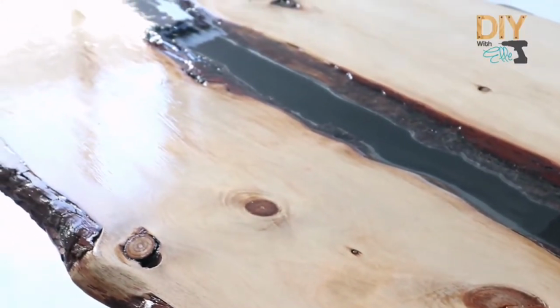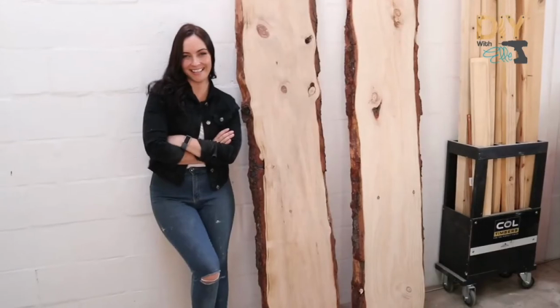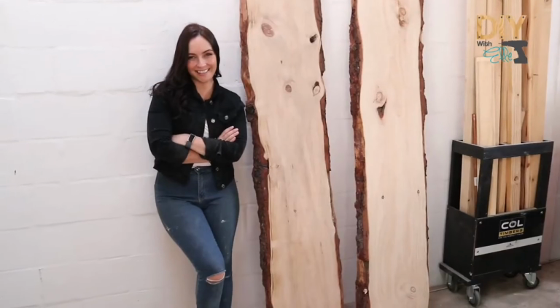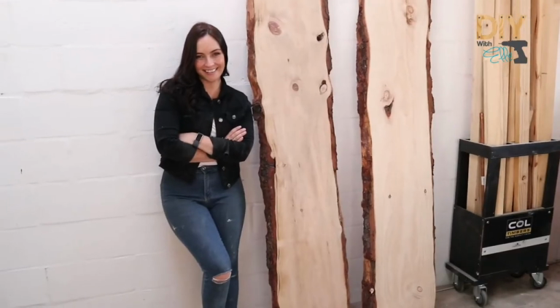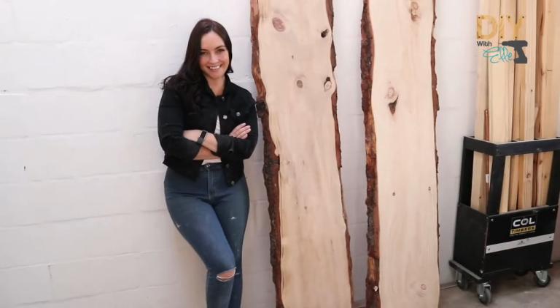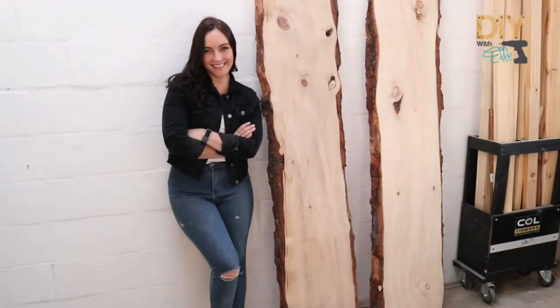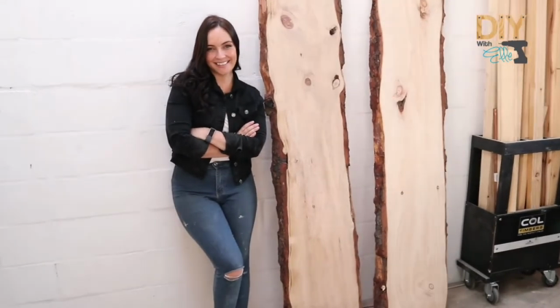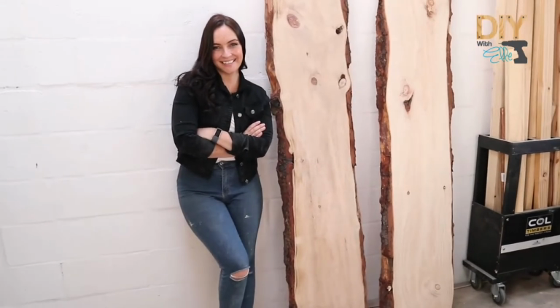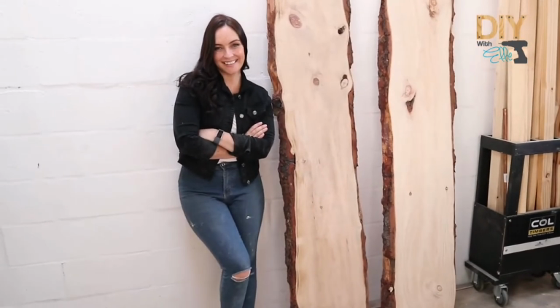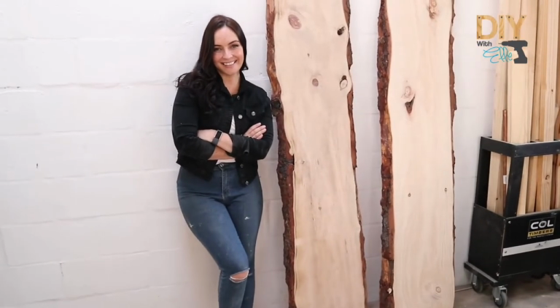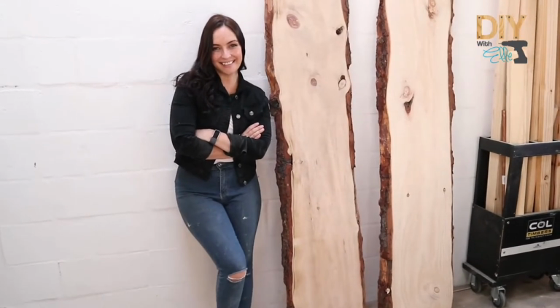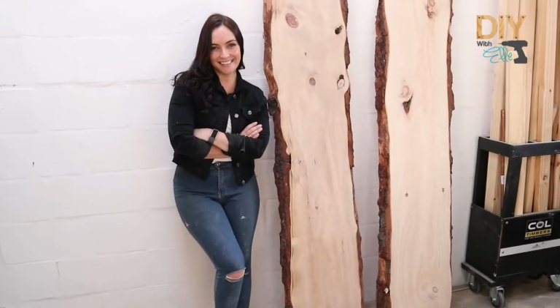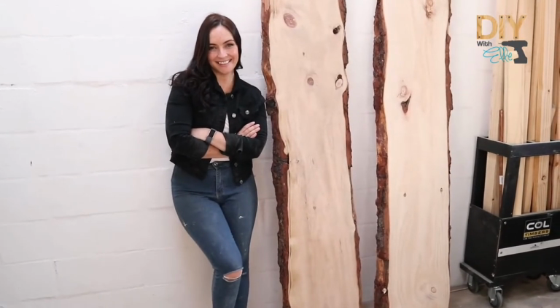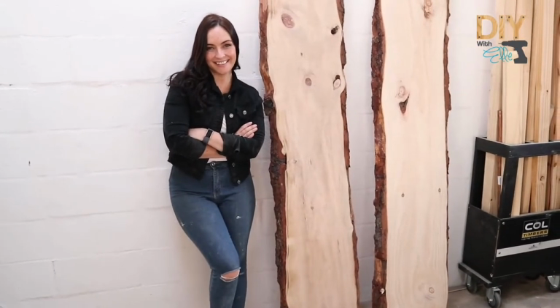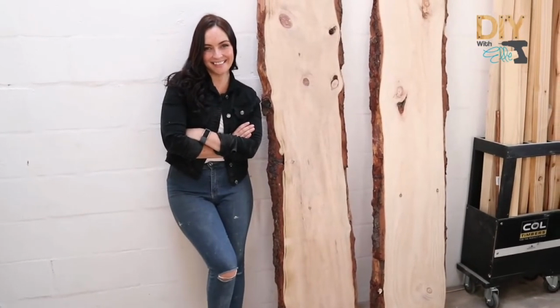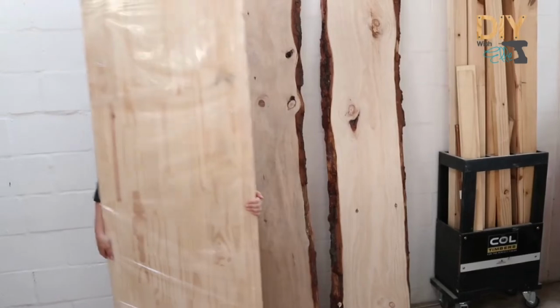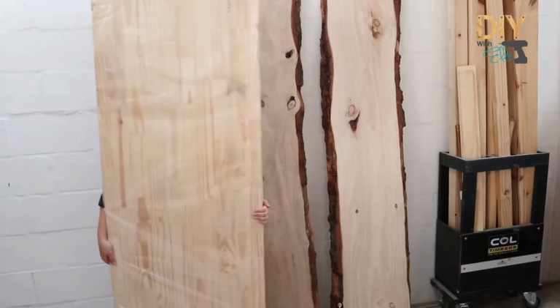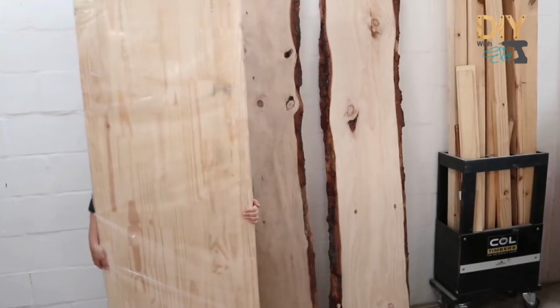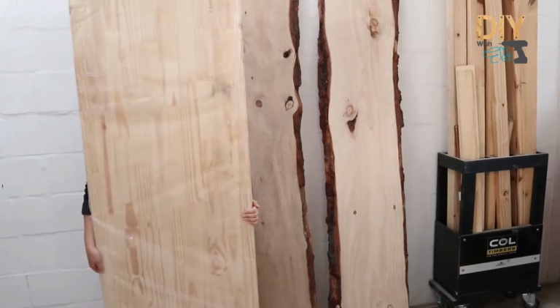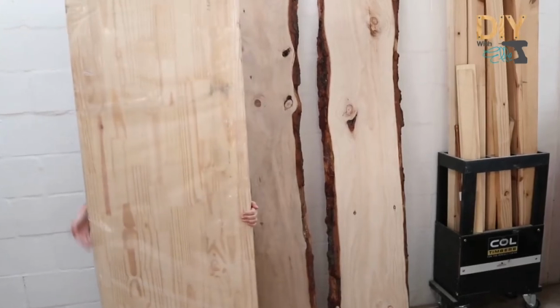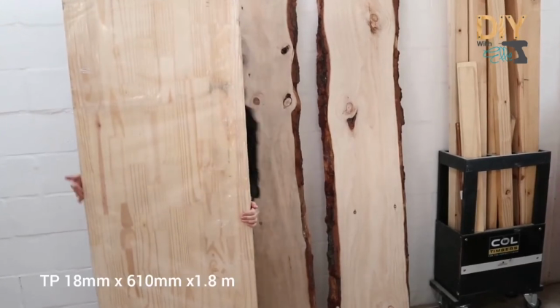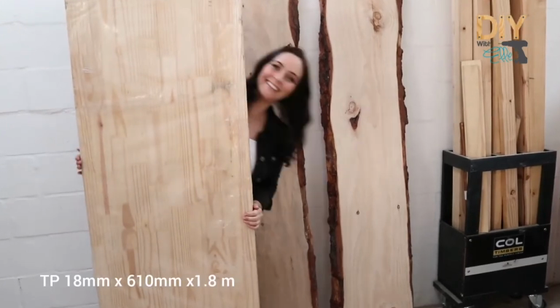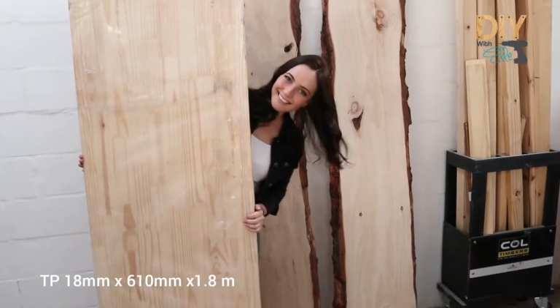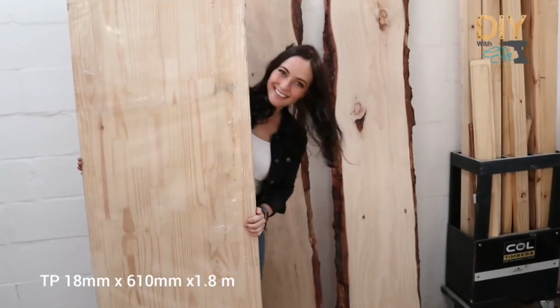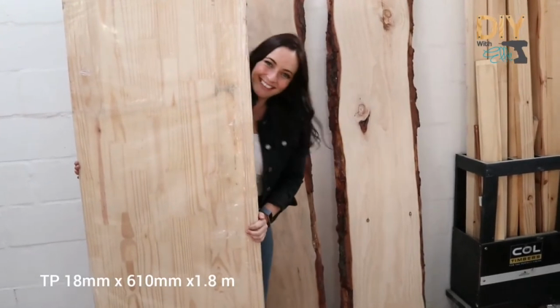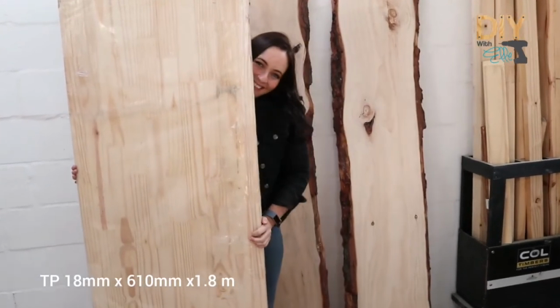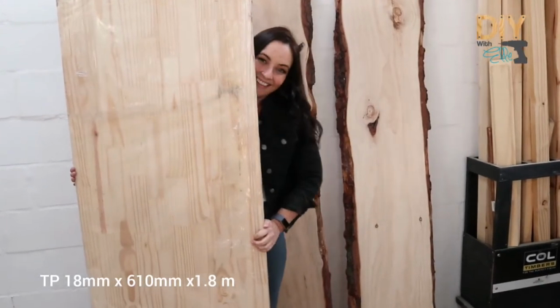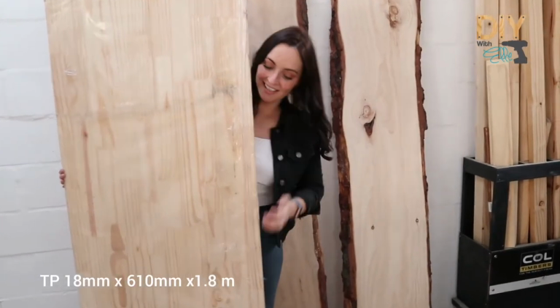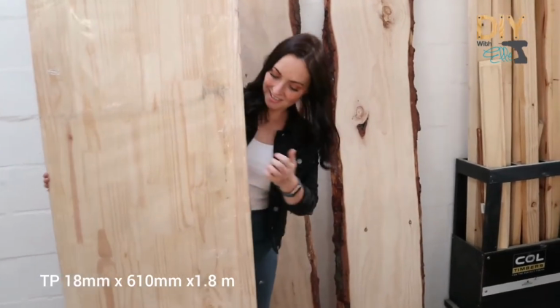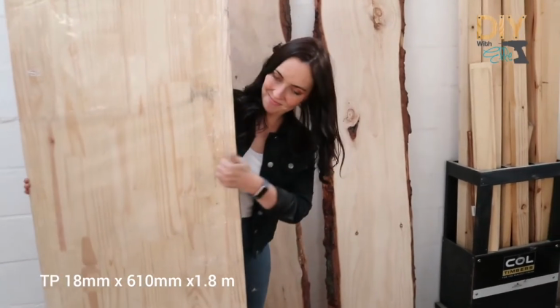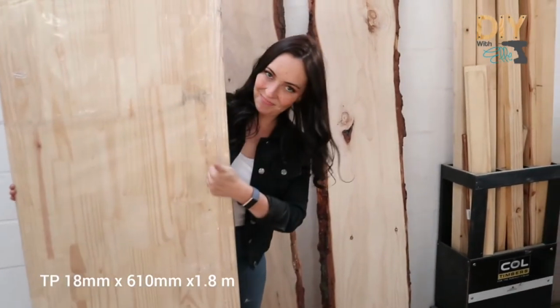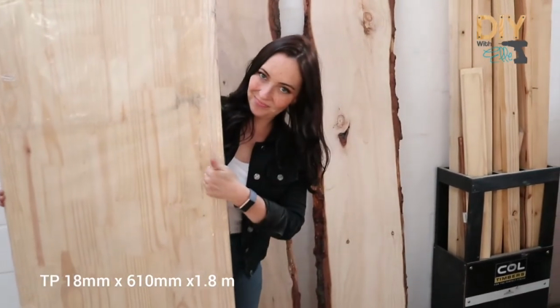You'll need two pine live edge boards and a pine panel. Let's start this project.